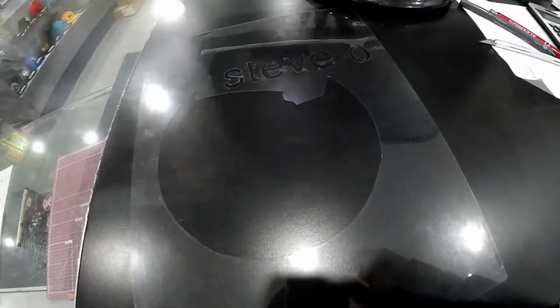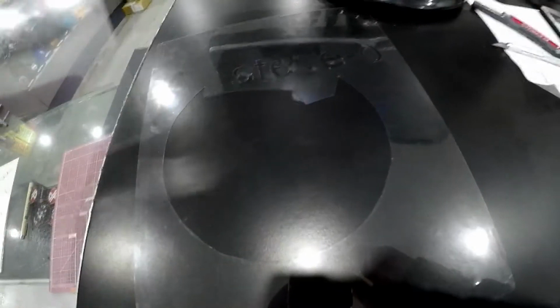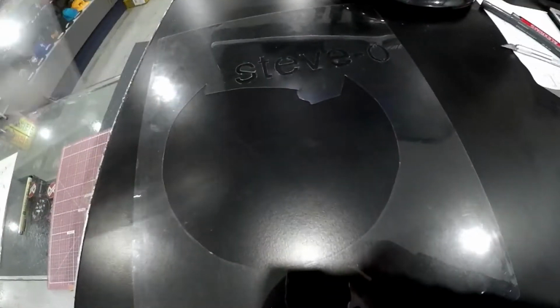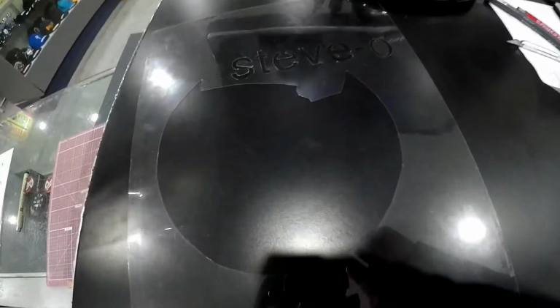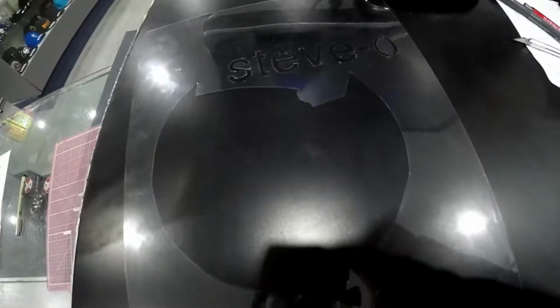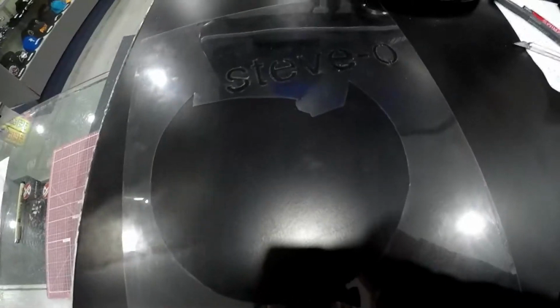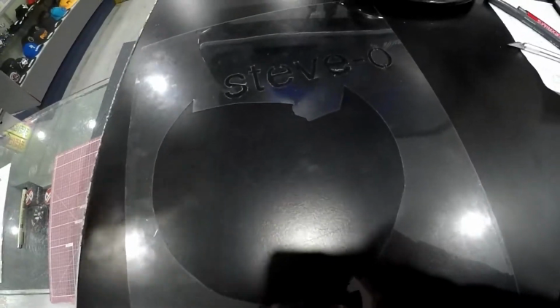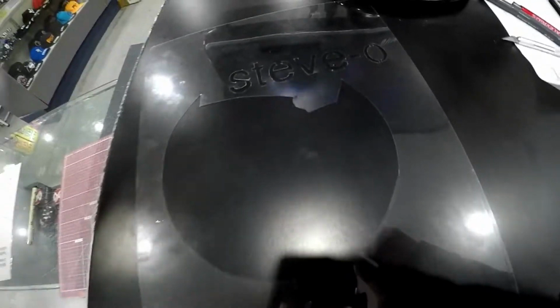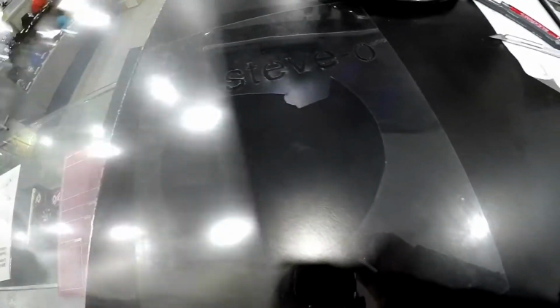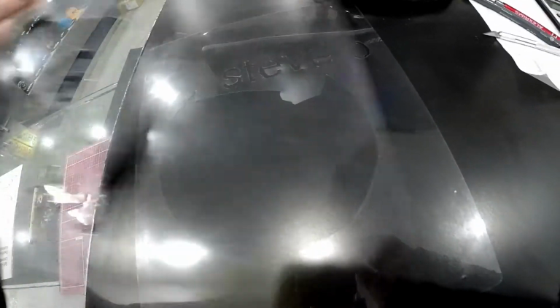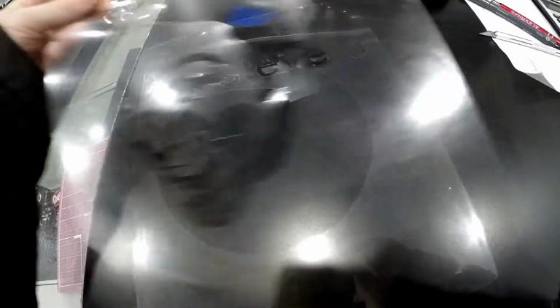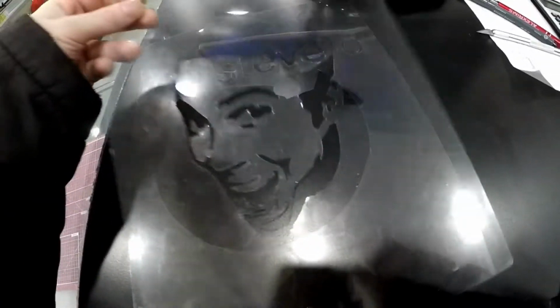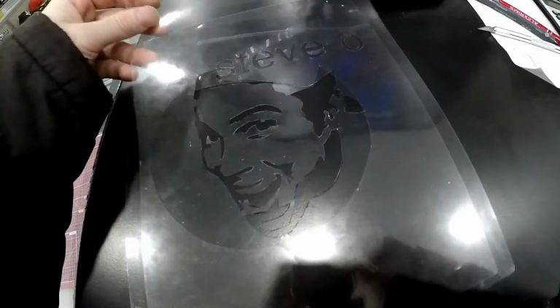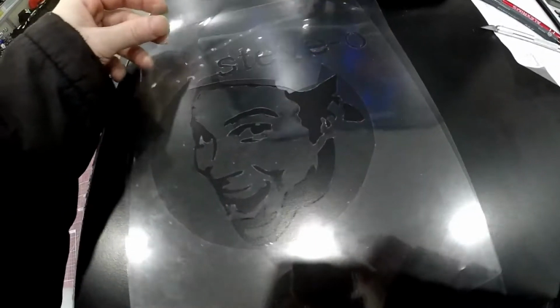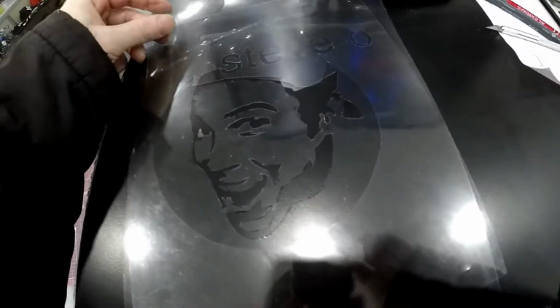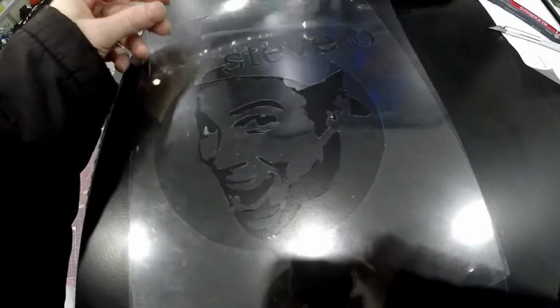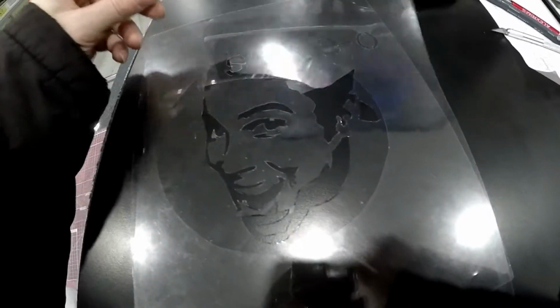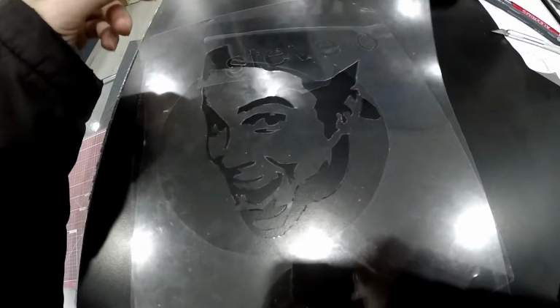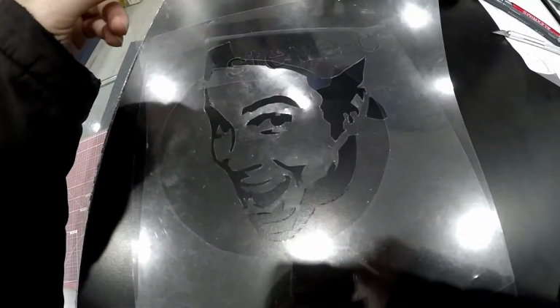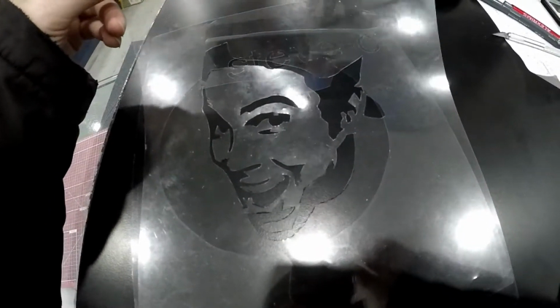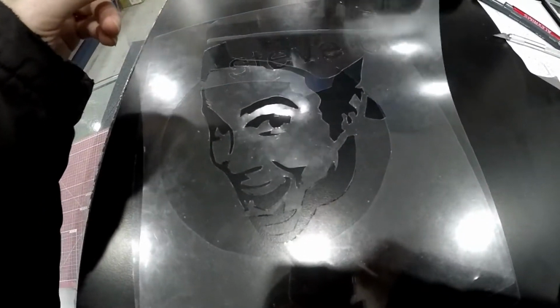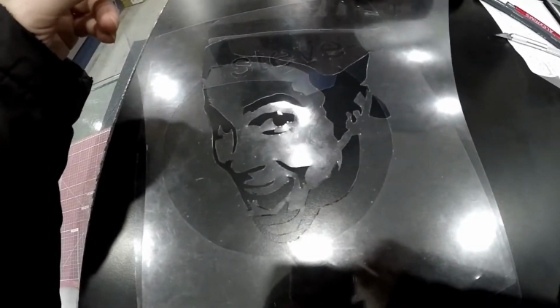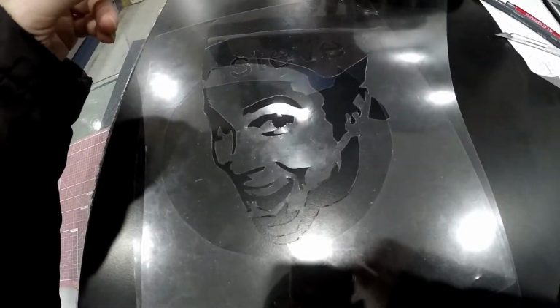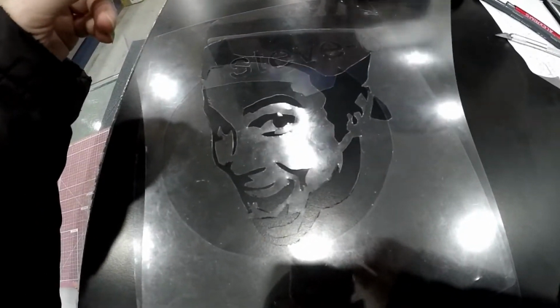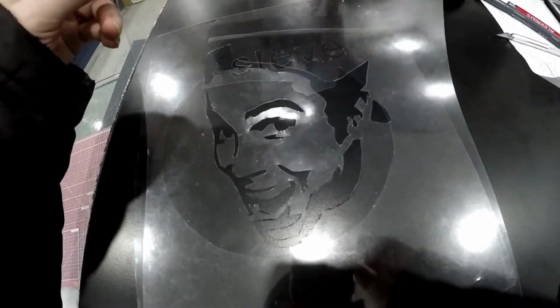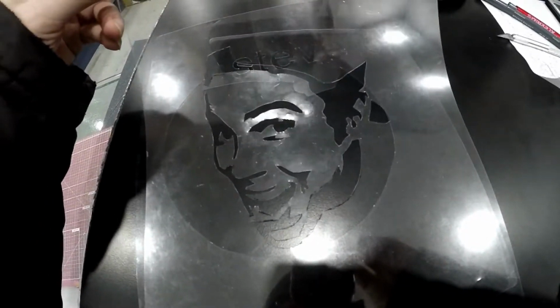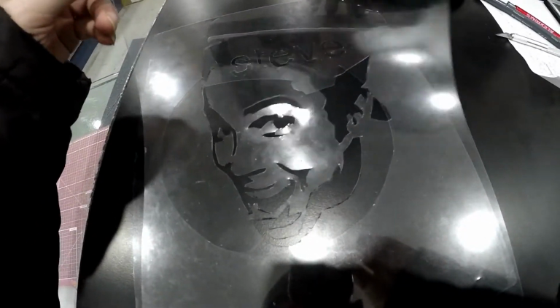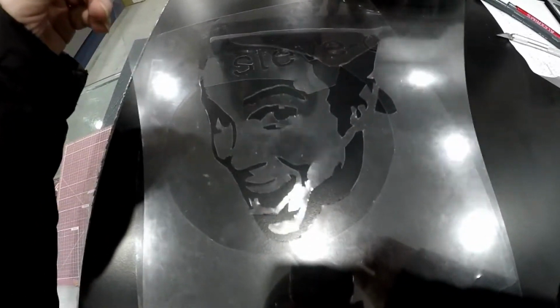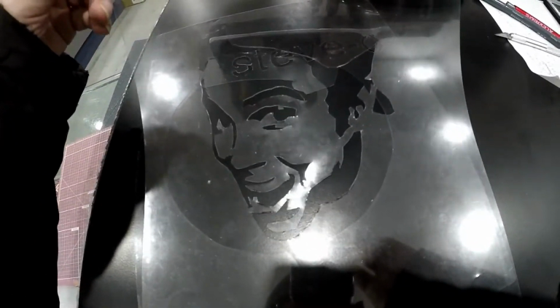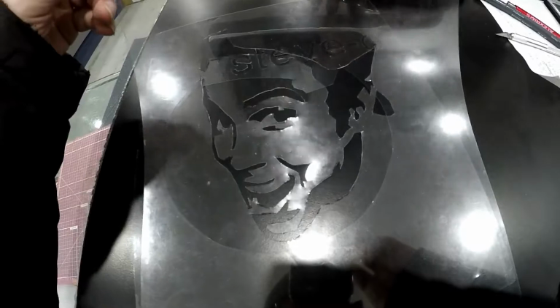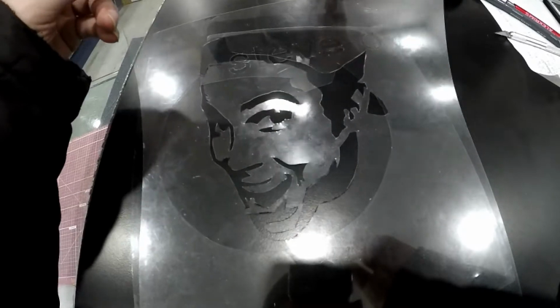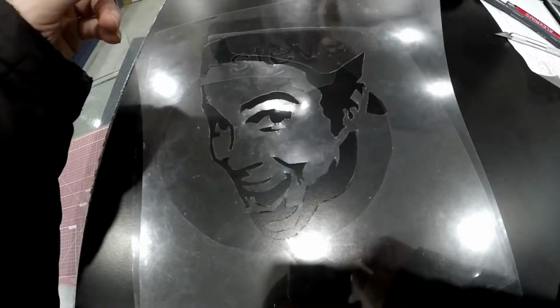Layers have been cut out — Stevo and then his face — so now all you have to do is go out and spray it and see how it turned out.